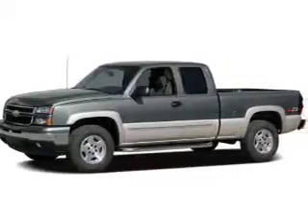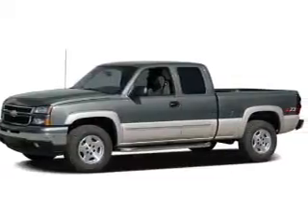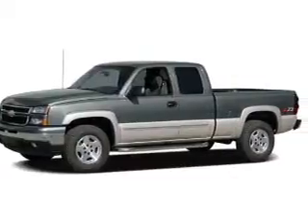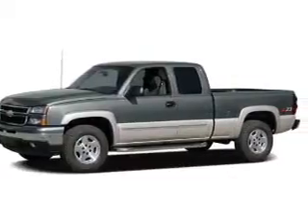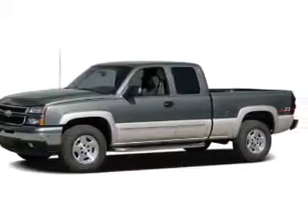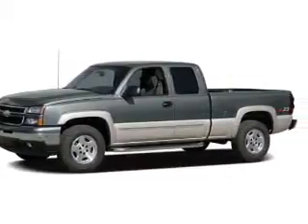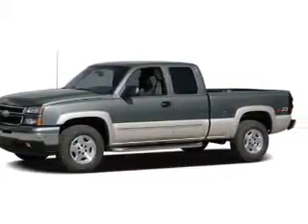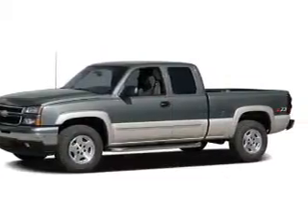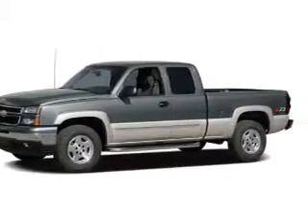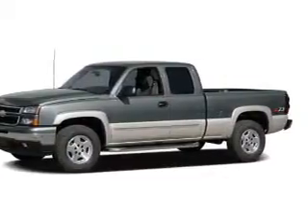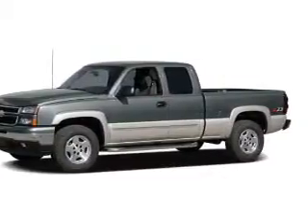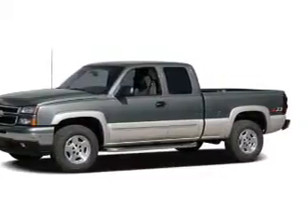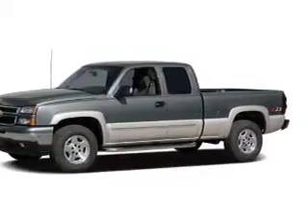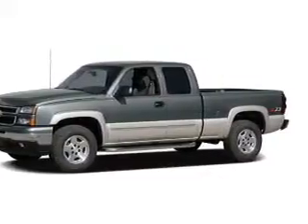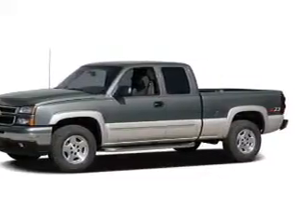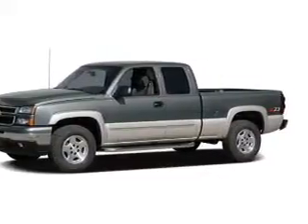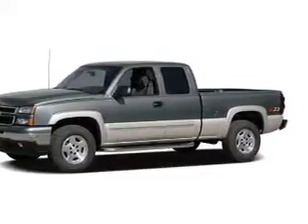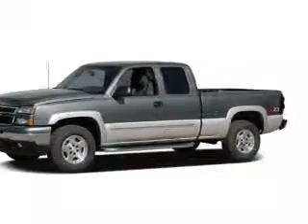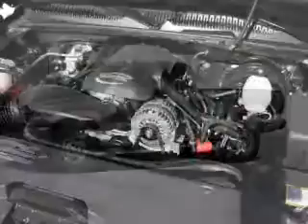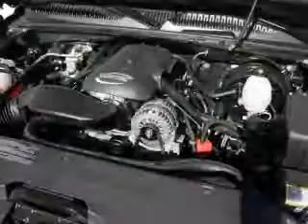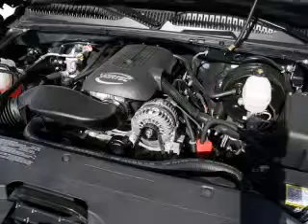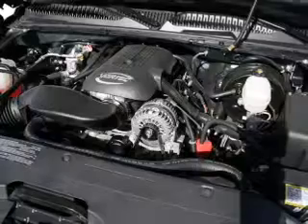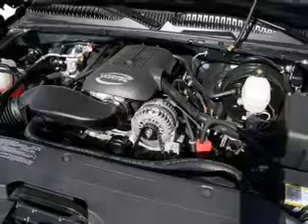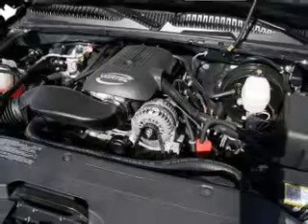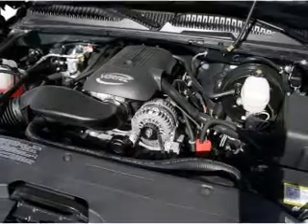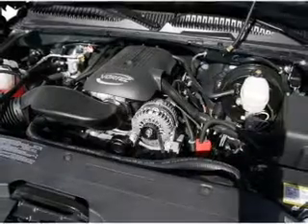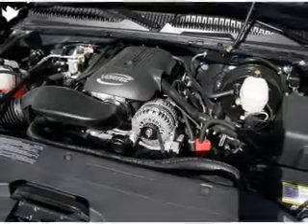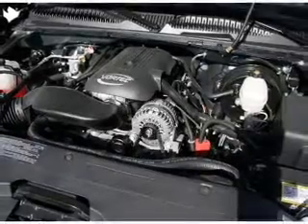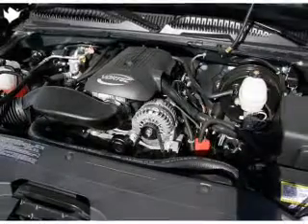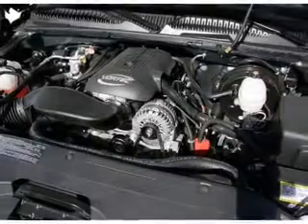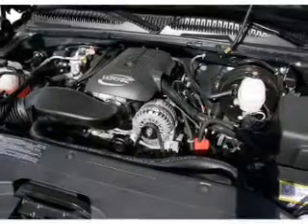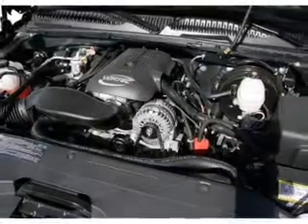With a powerful 8-cylinder engine, the powertrain includes rear wheel drive, driven by an automatic transmission.